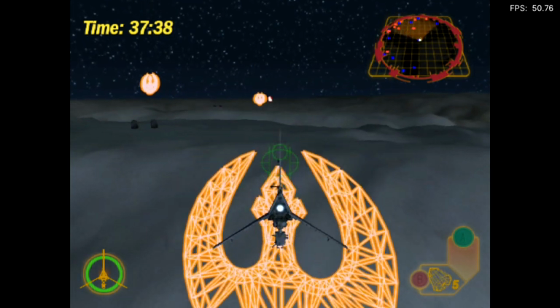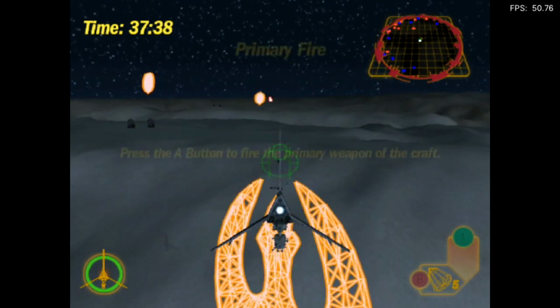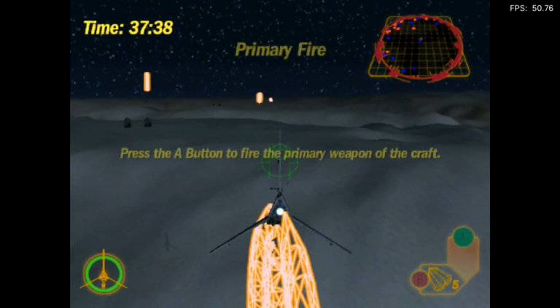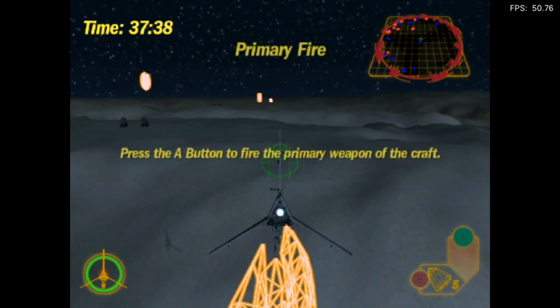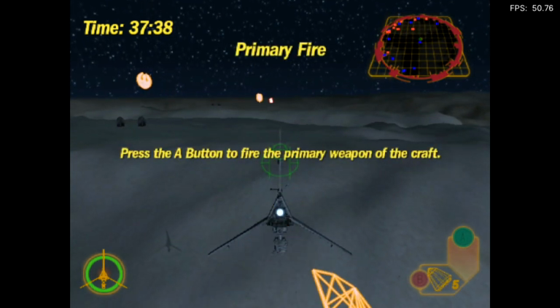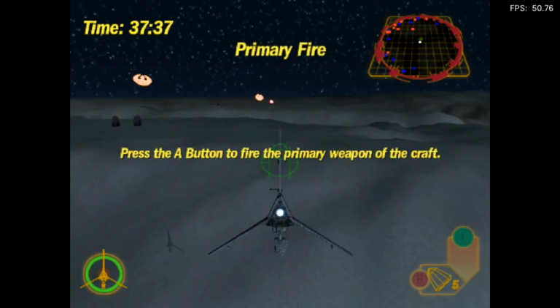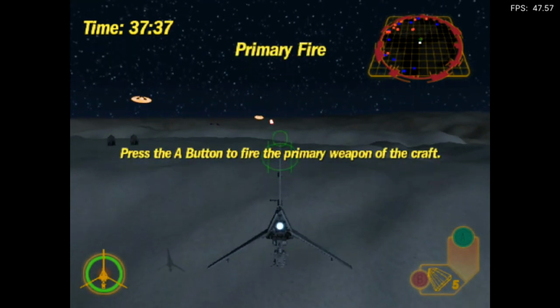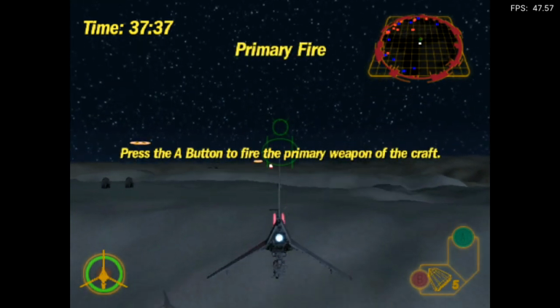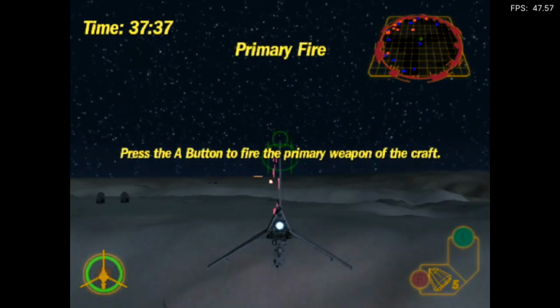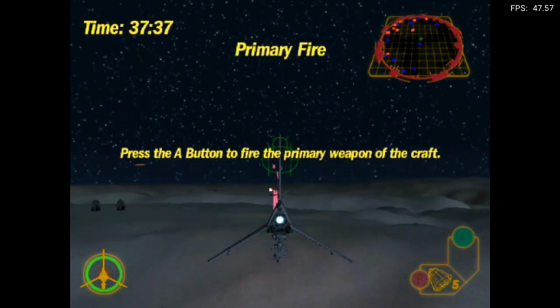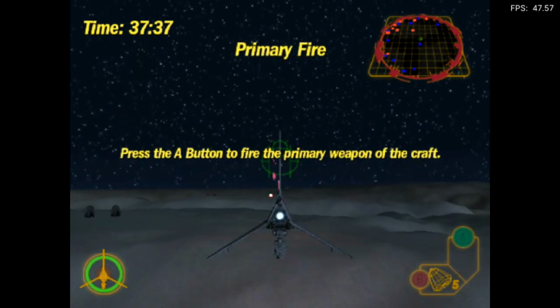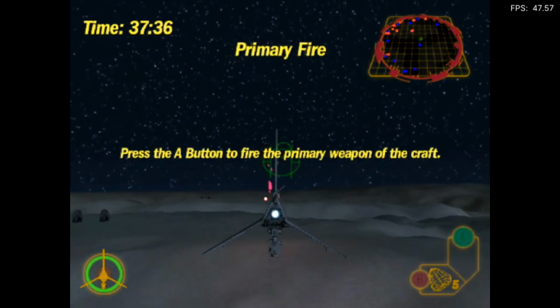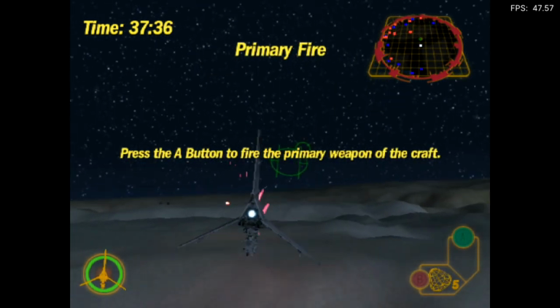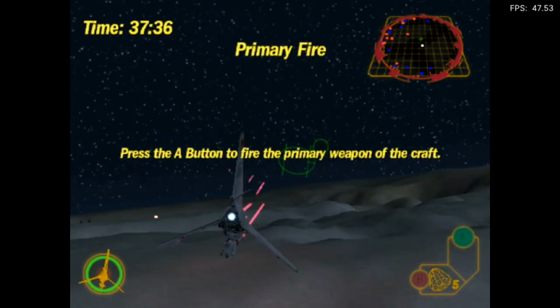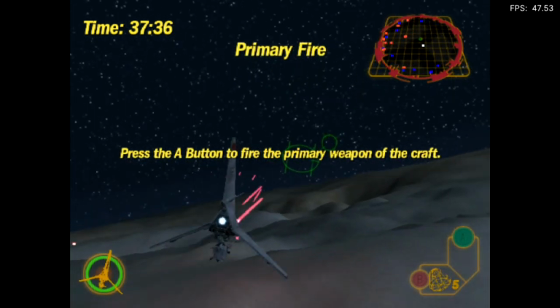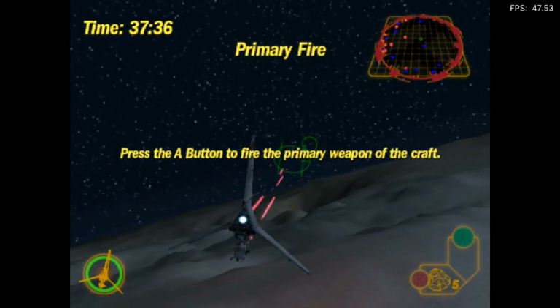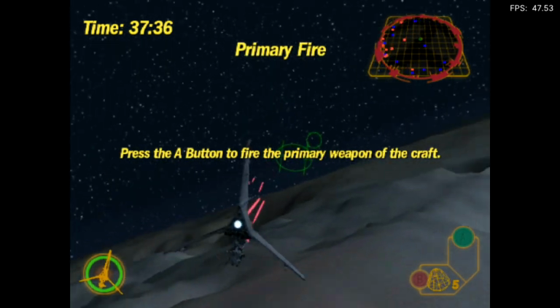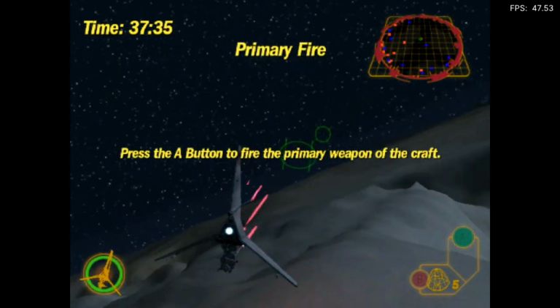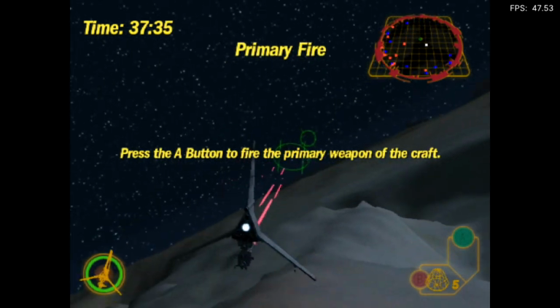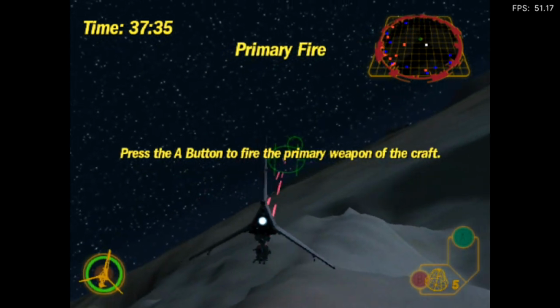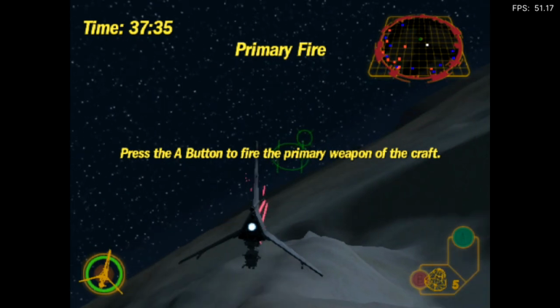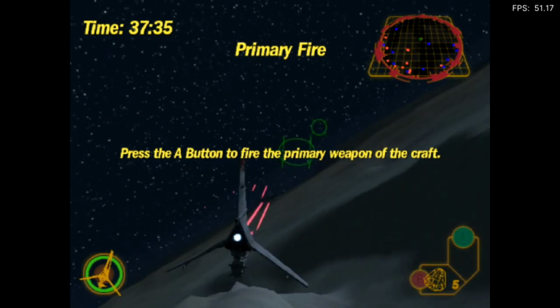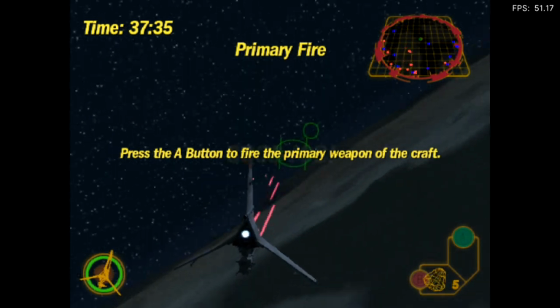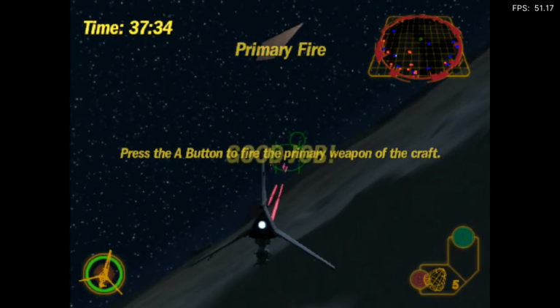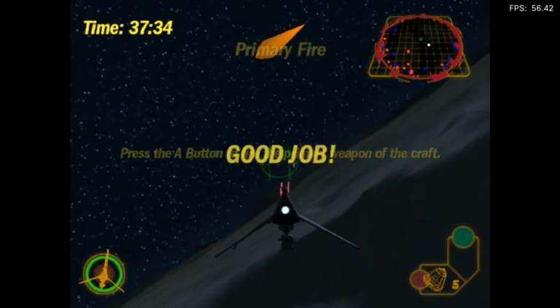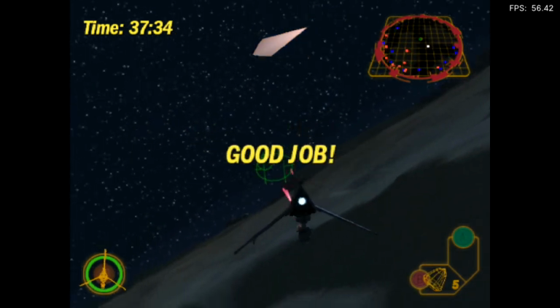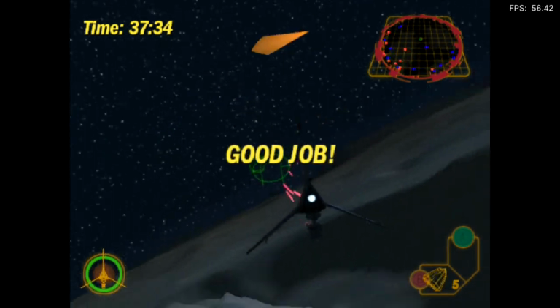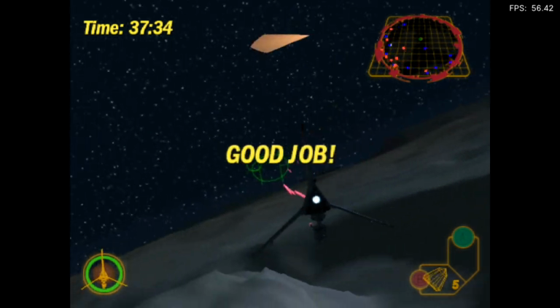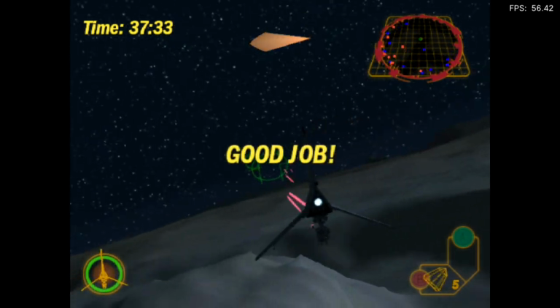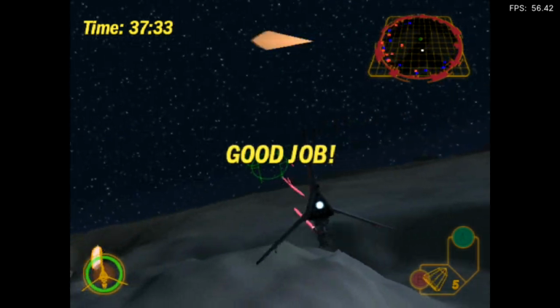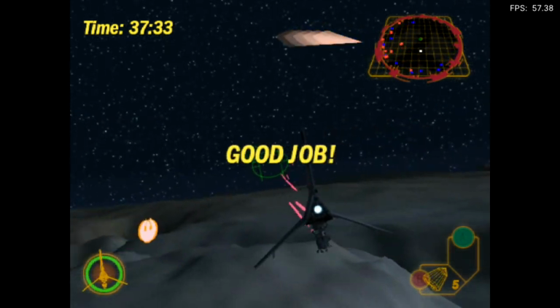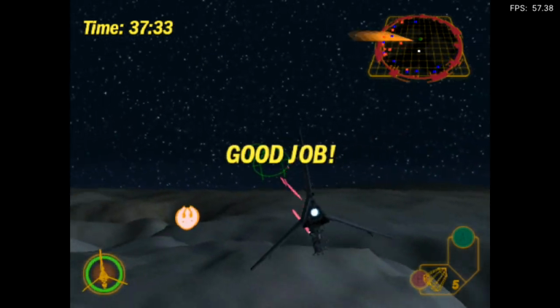Press the A button to fire the primary weapon of the craft. Try it now. Good job.